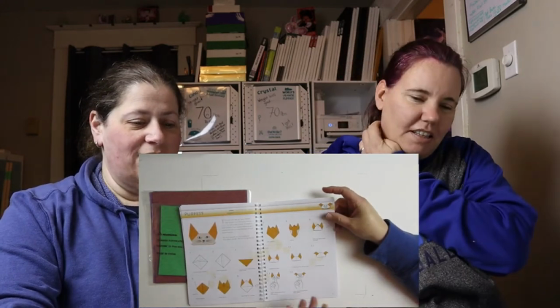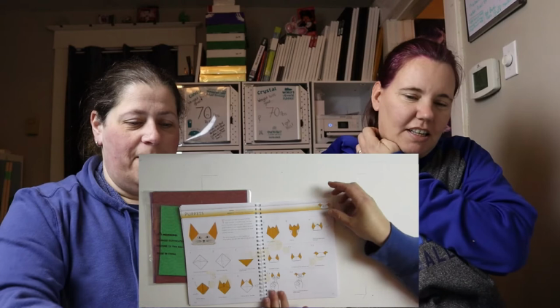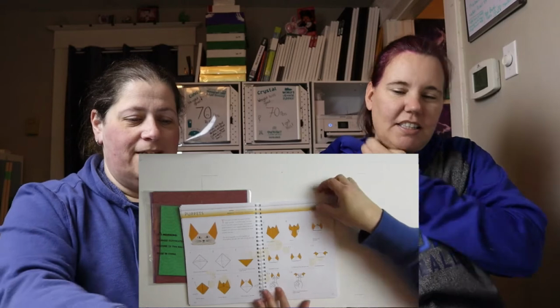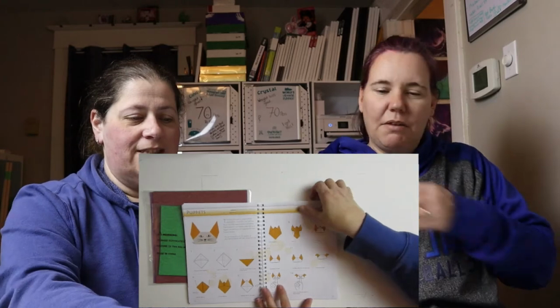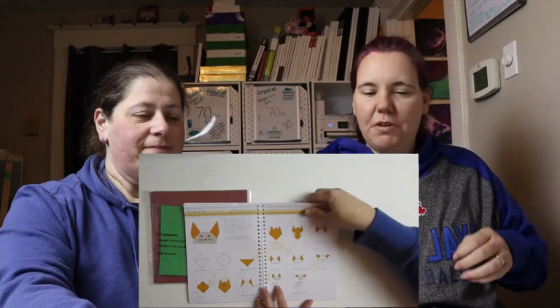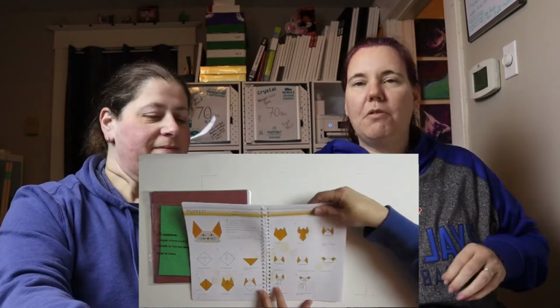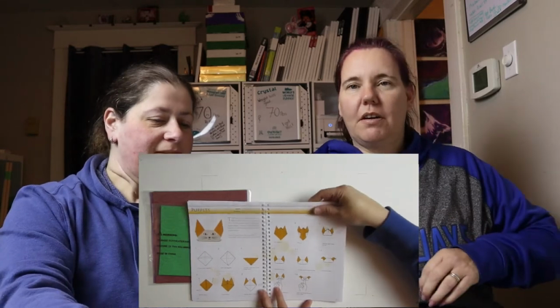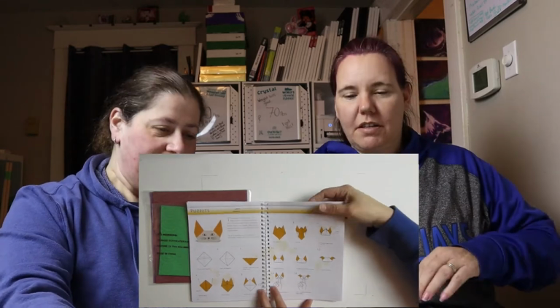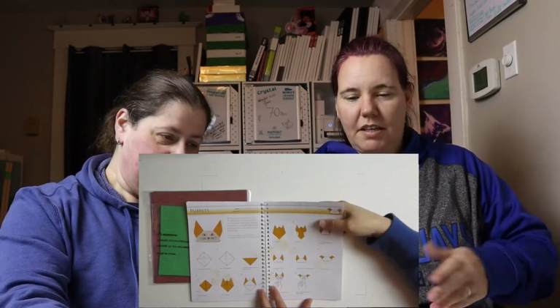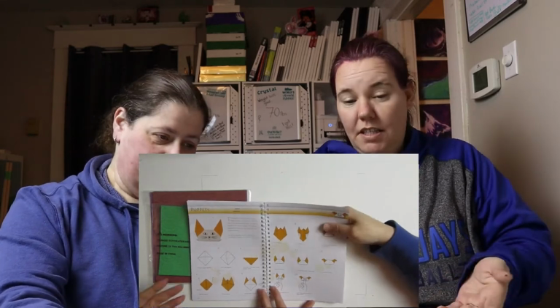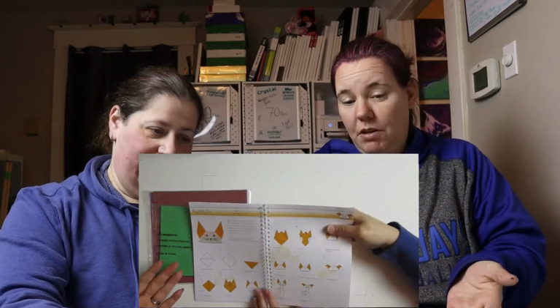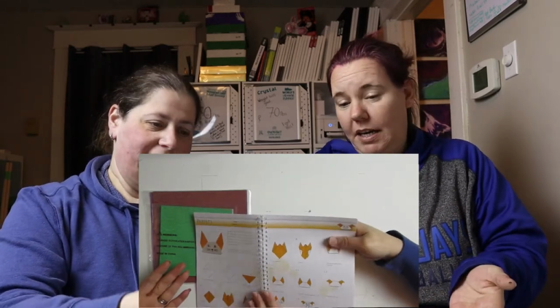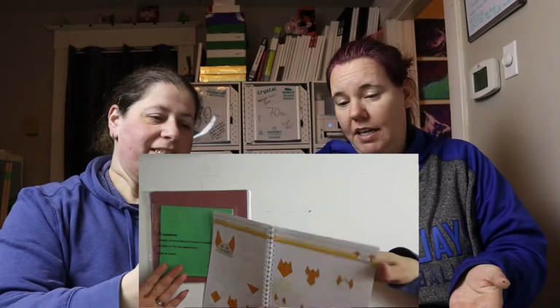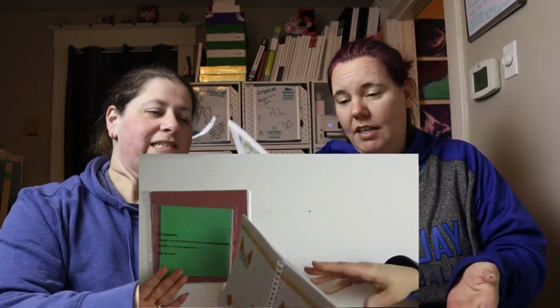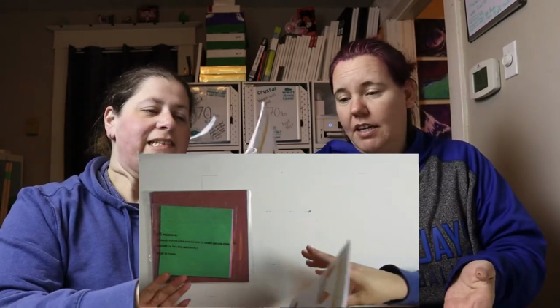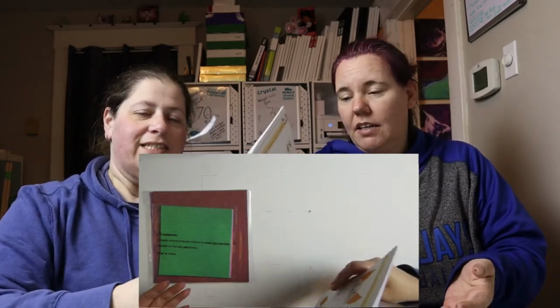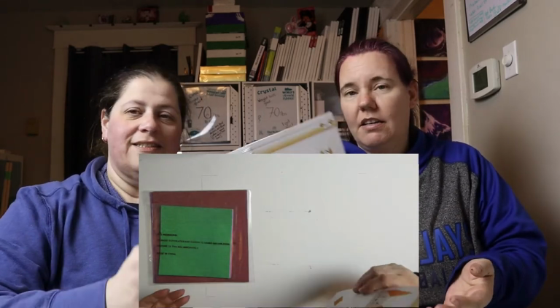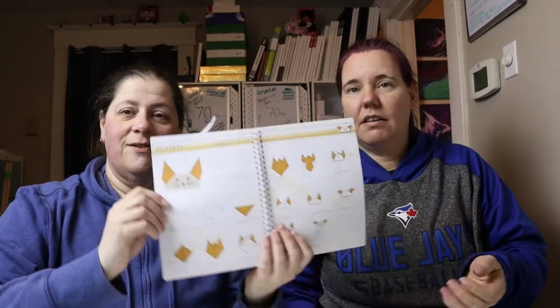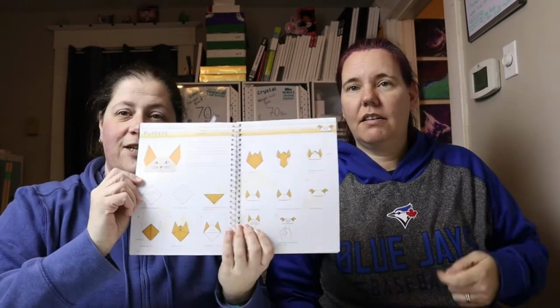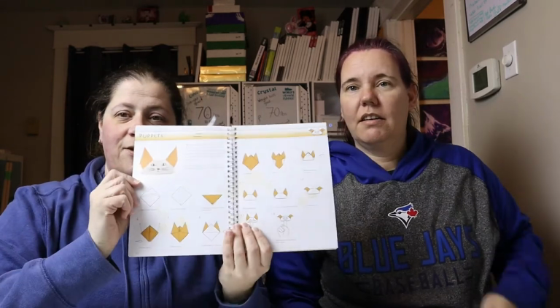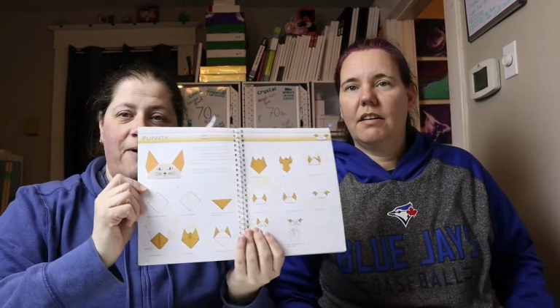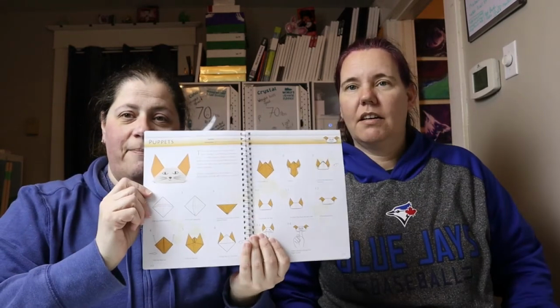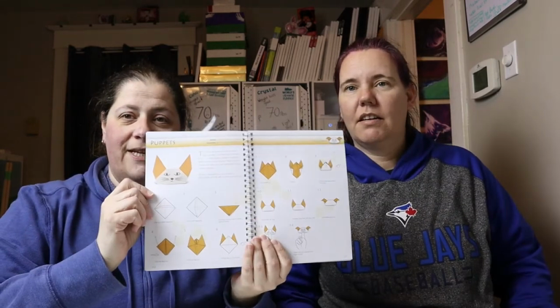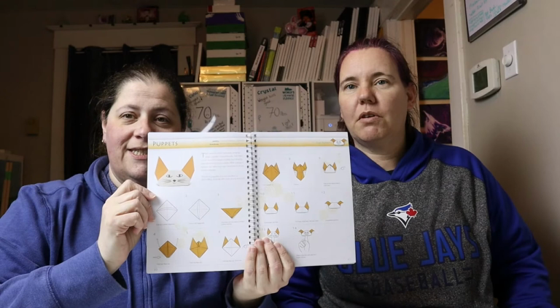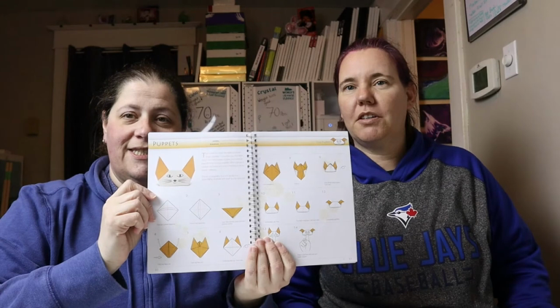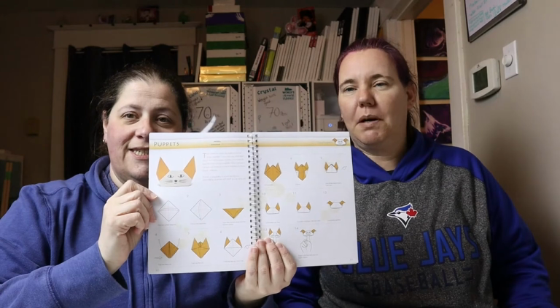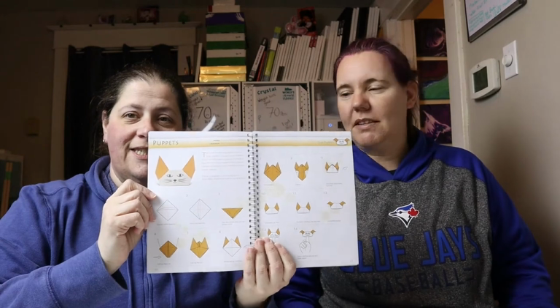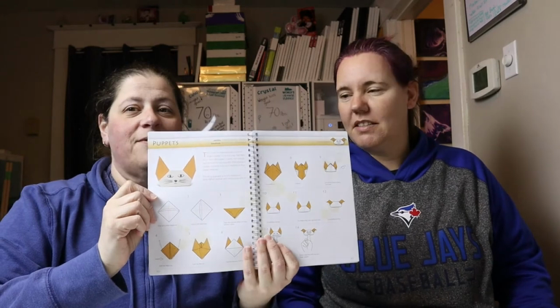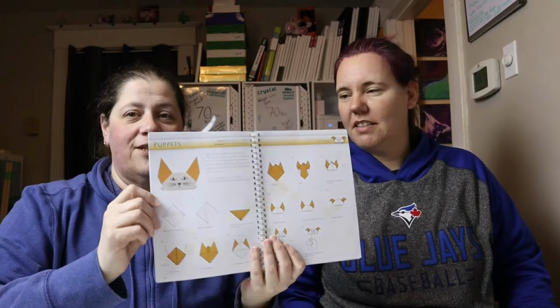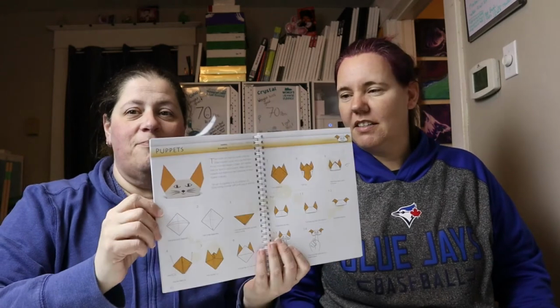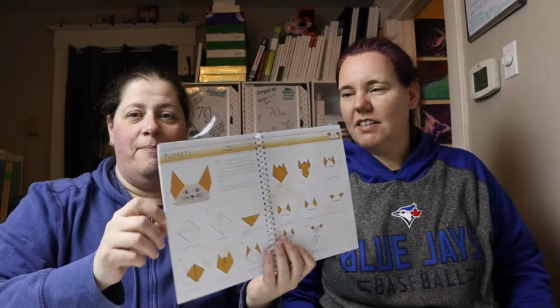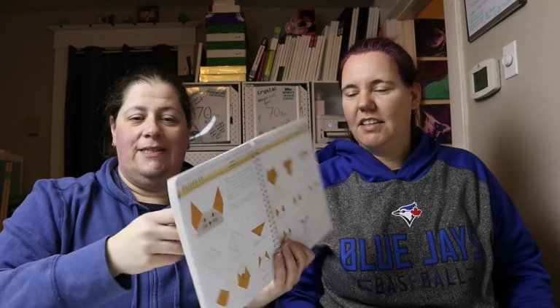Let's do puppets — let's not ruin the whole book, in case they want to buy it. So we're gonna do puppets.